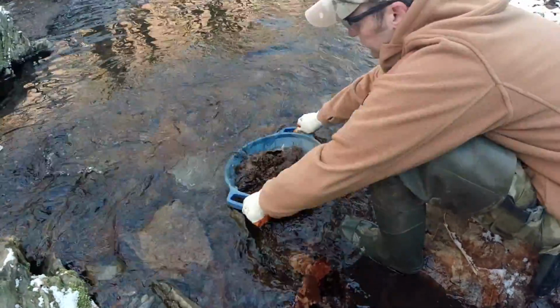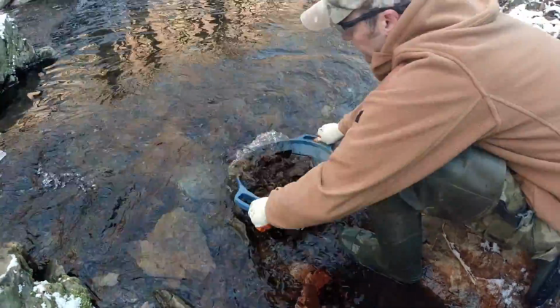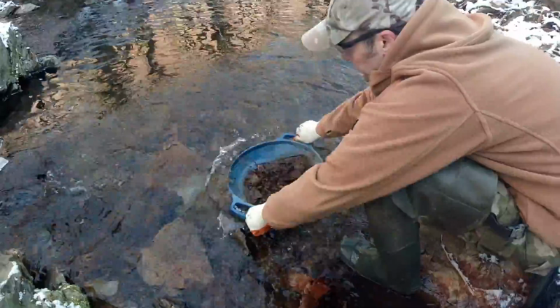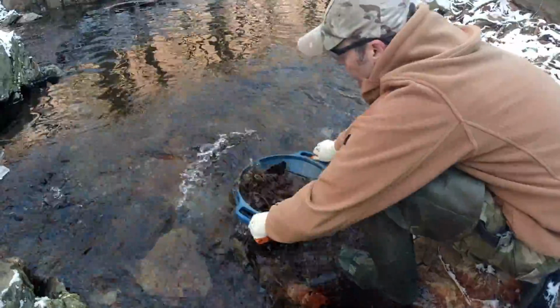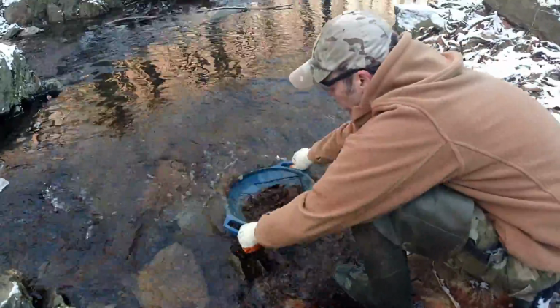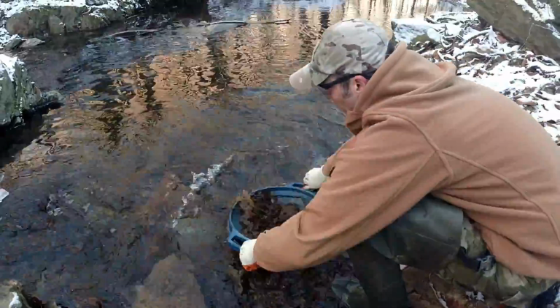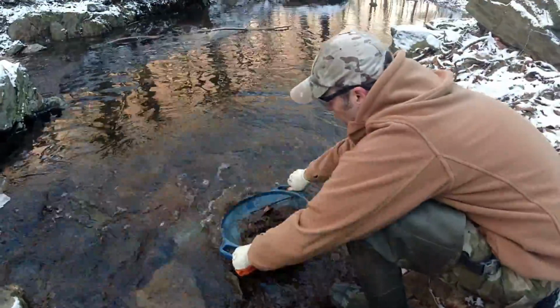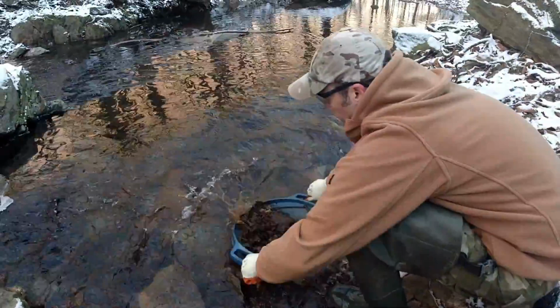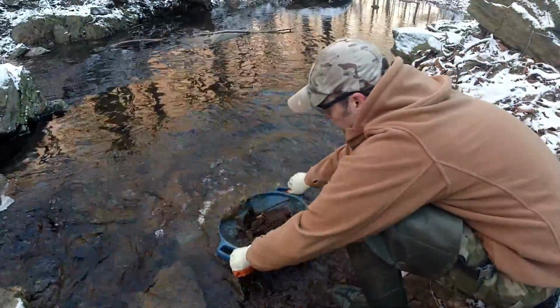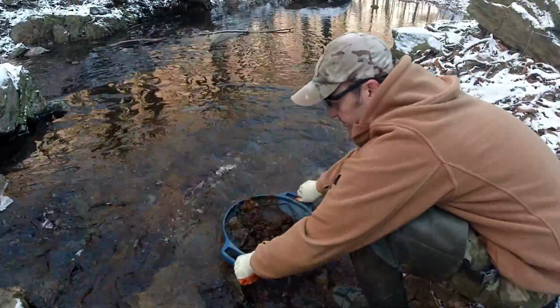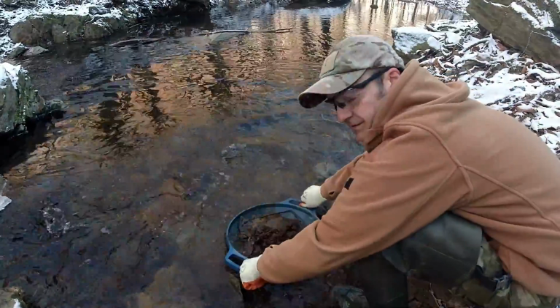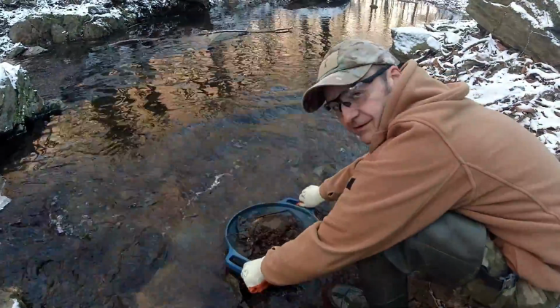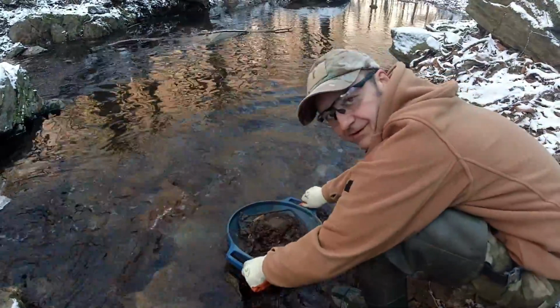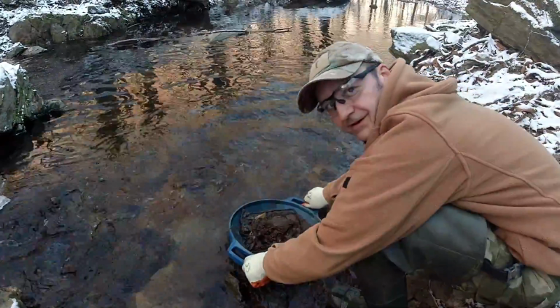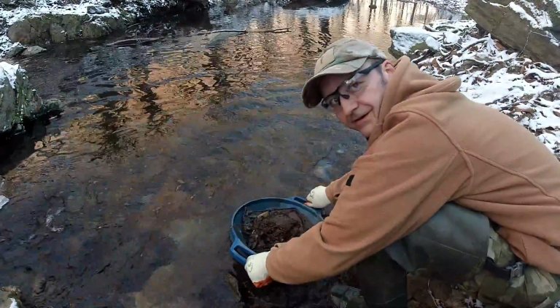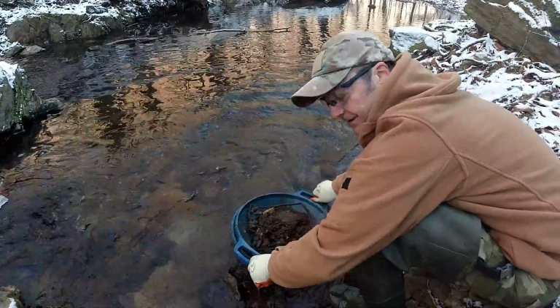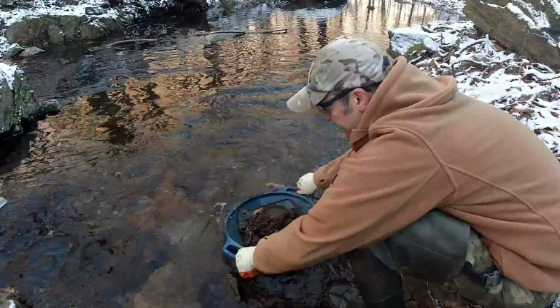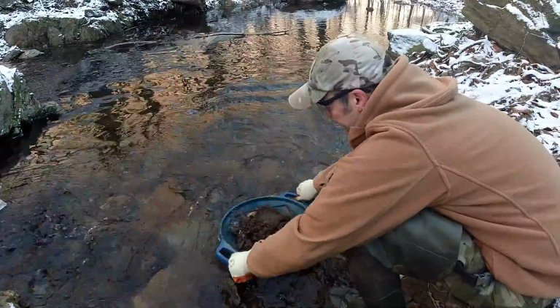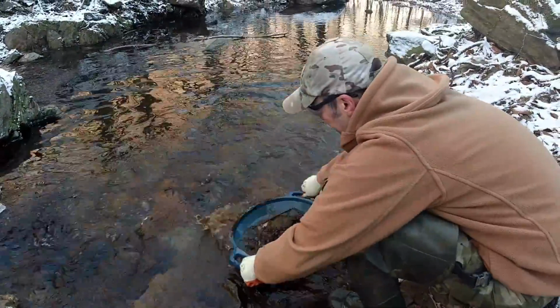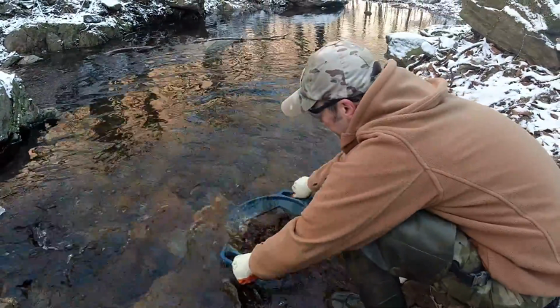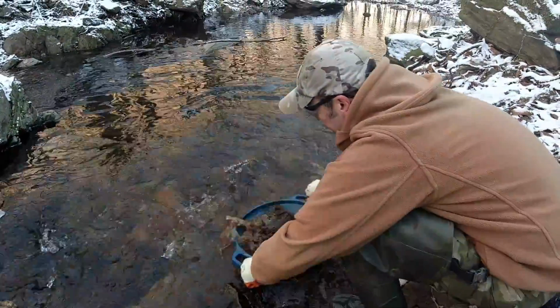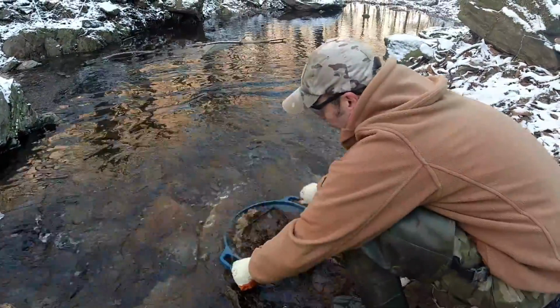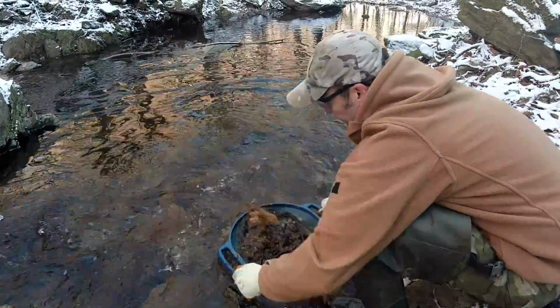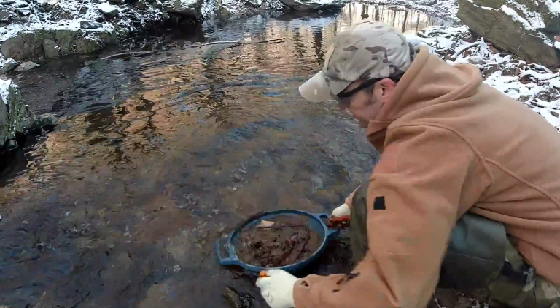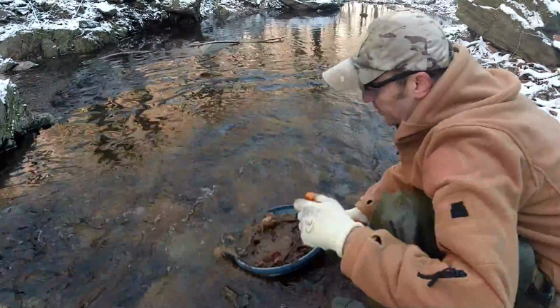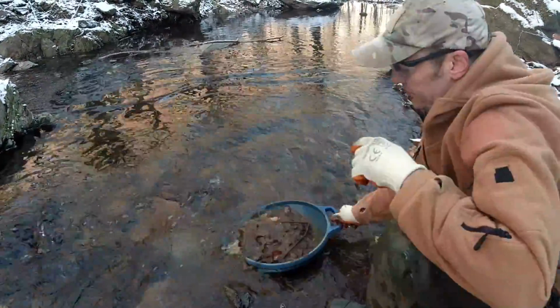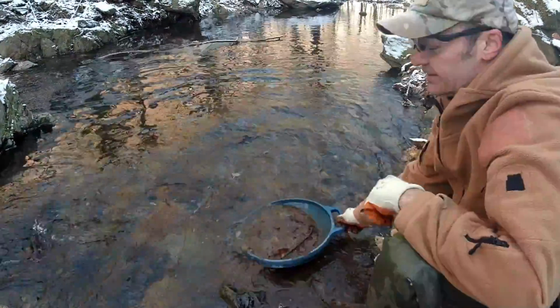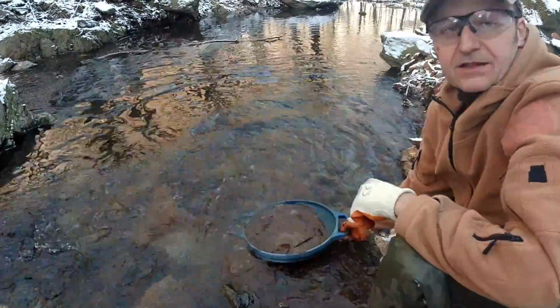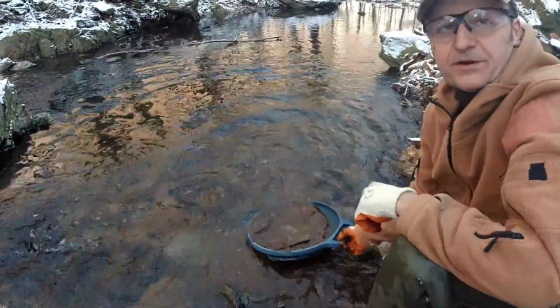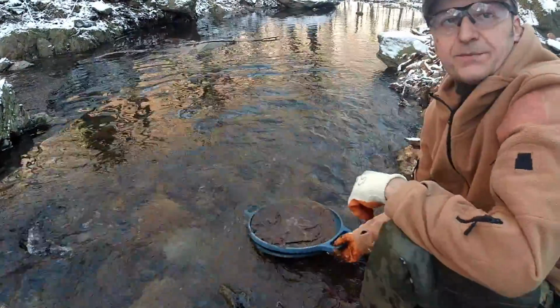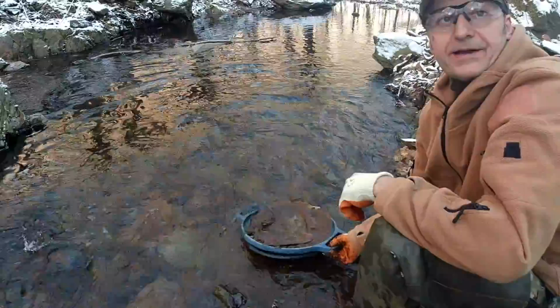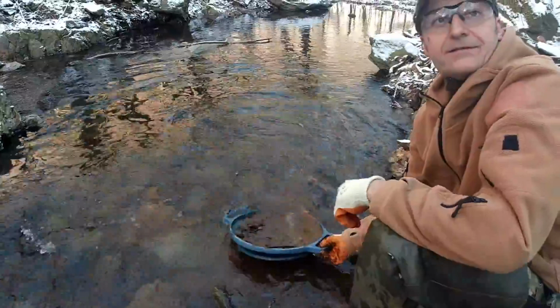Come è l'acqua, Luca? Diciamo che non è adatta per gli spaghetti. — How's the water, Luca? Let's say it's not suitable for pasta.